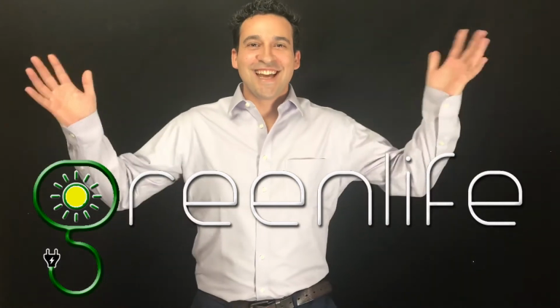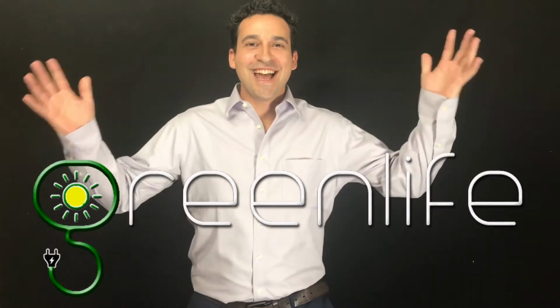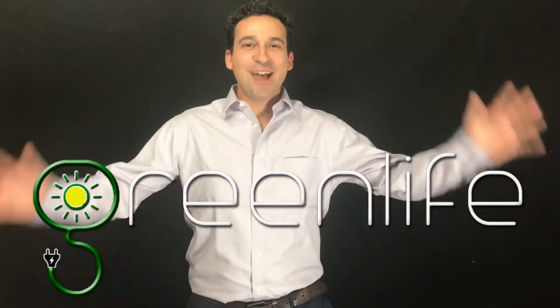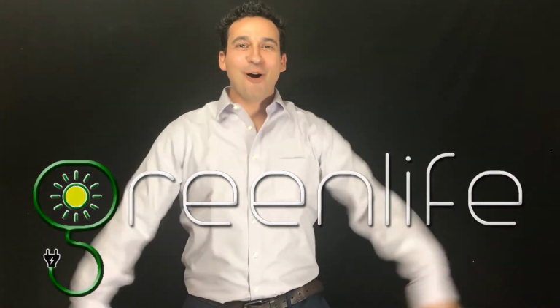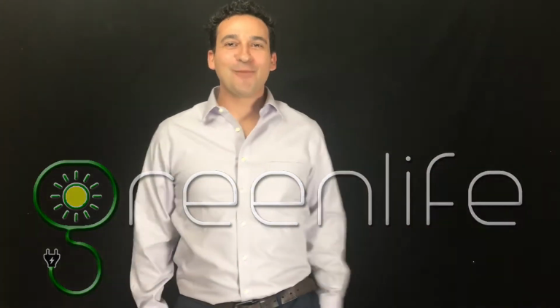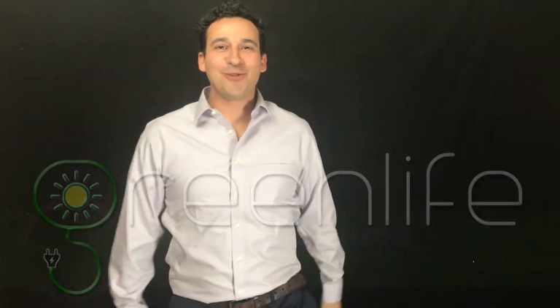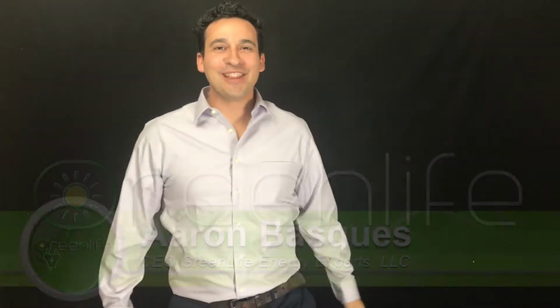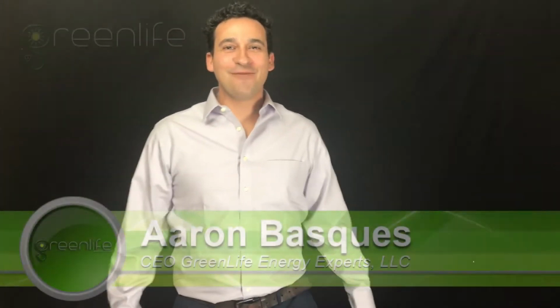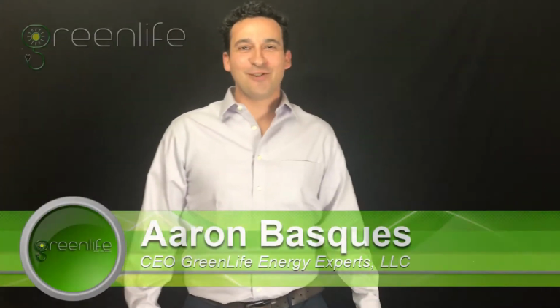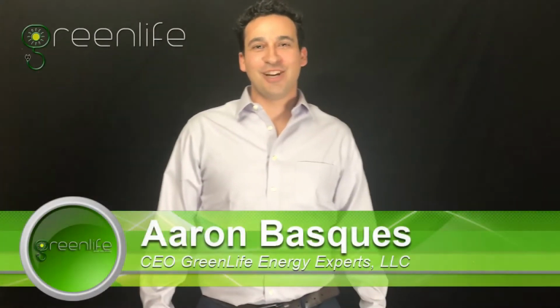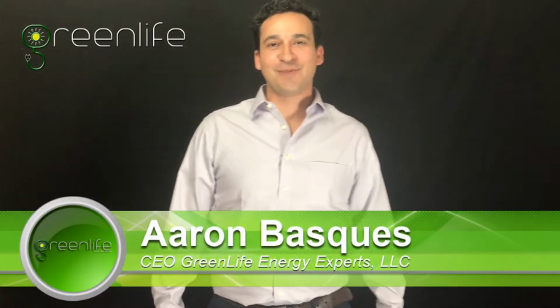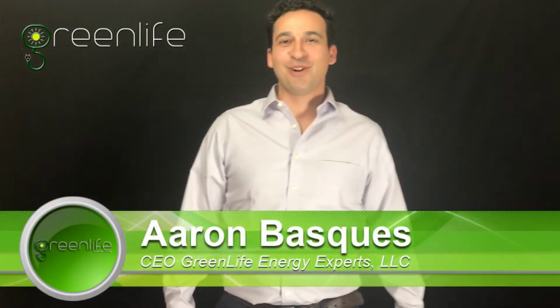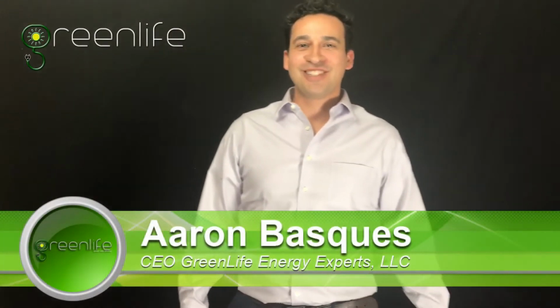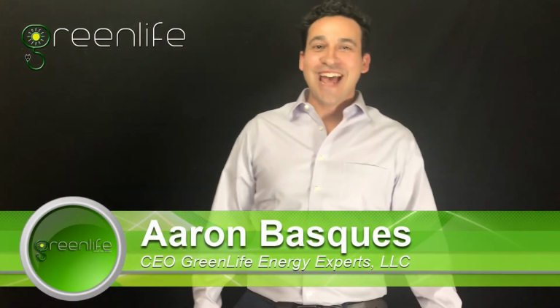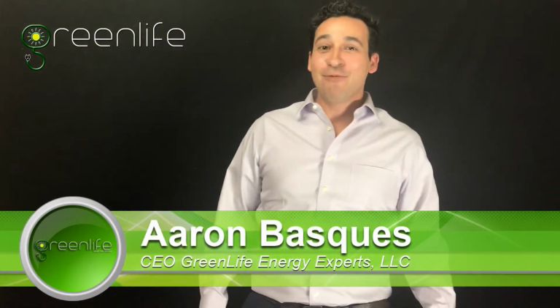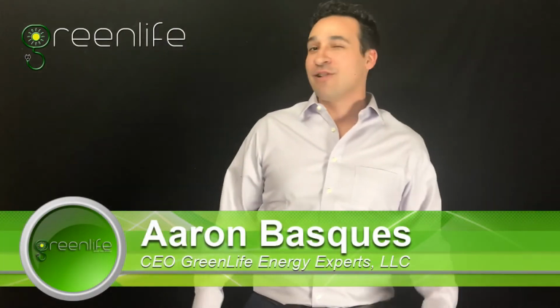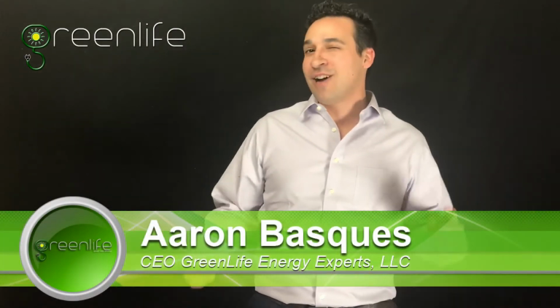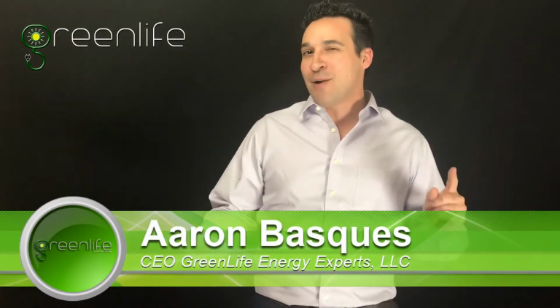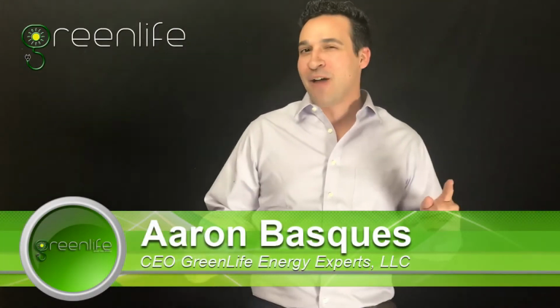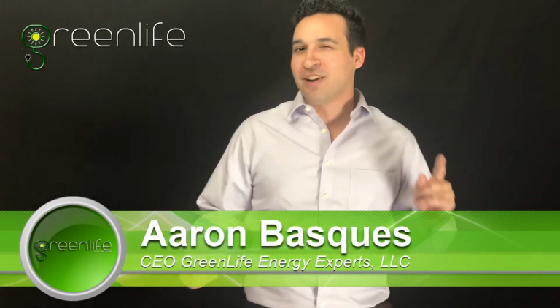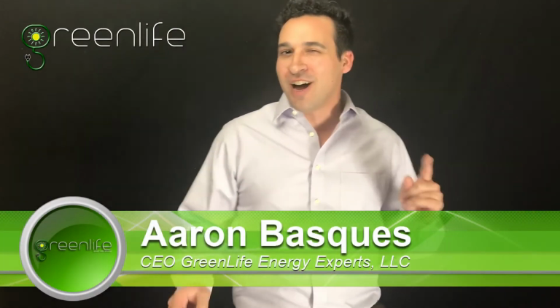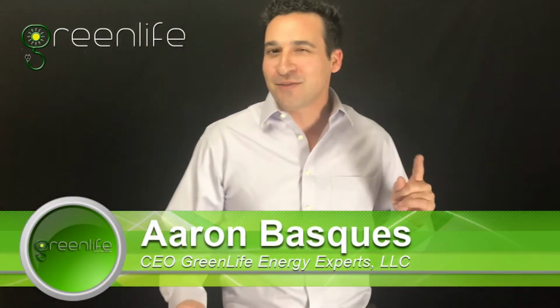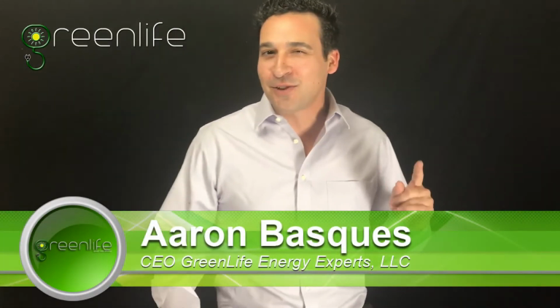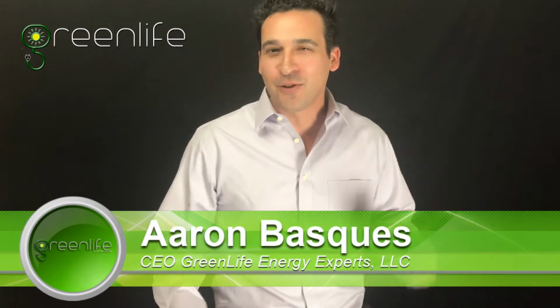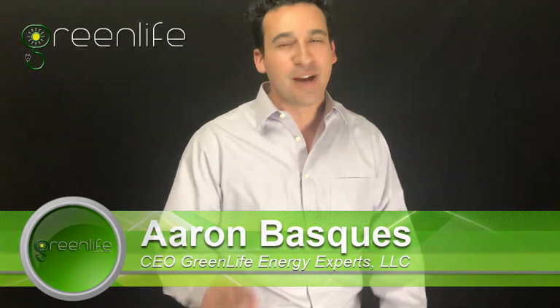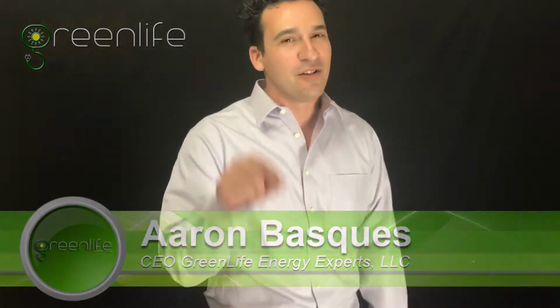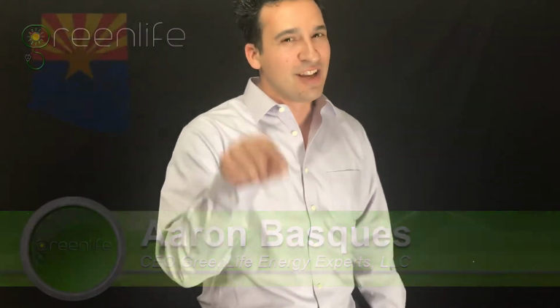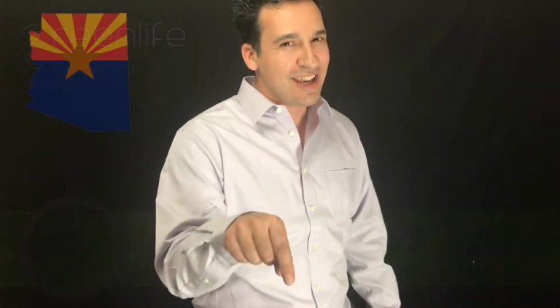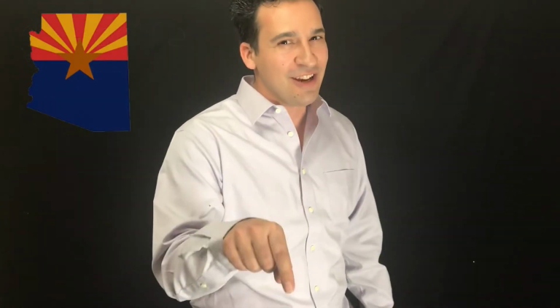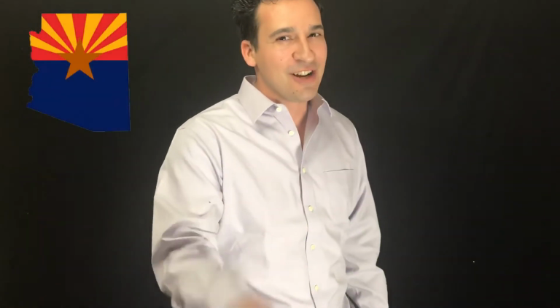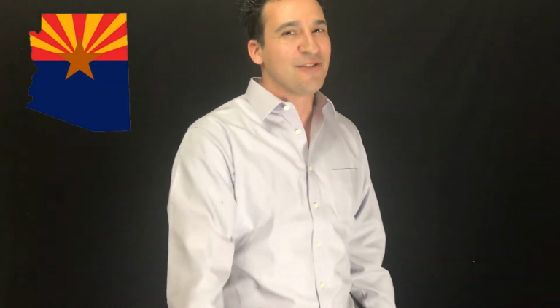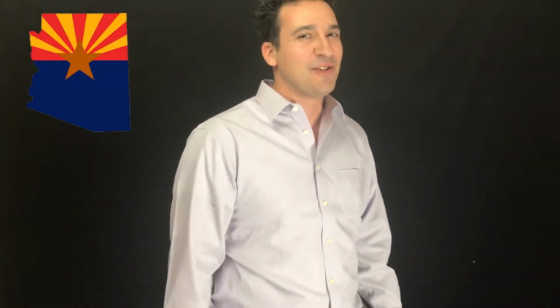Hey, welcome to Green Life Energy Experts. Today we're going to talk about the cost of solar panels here in Arizona.